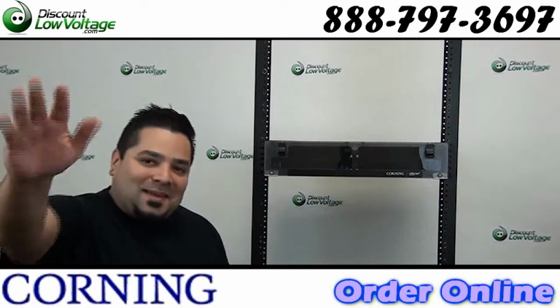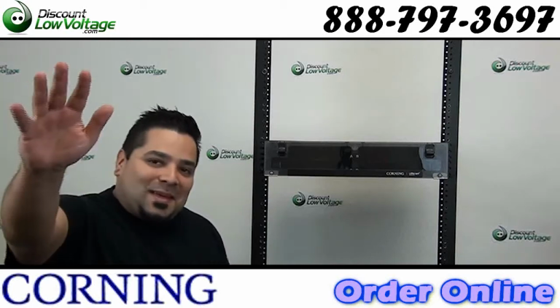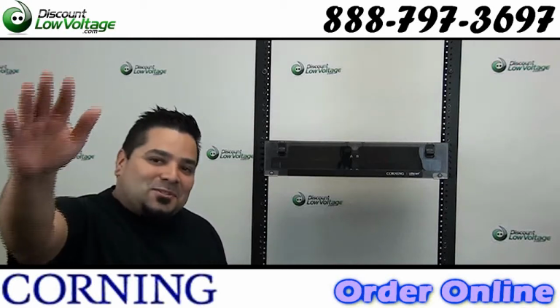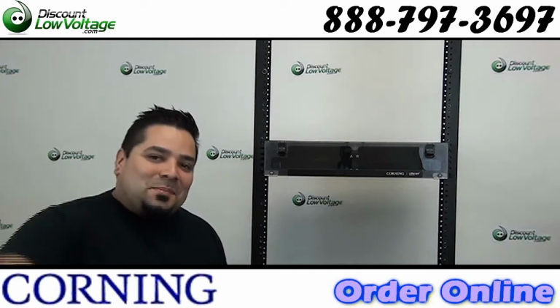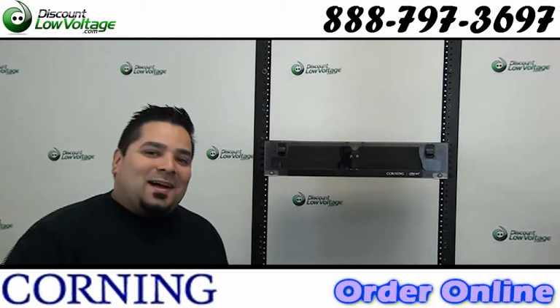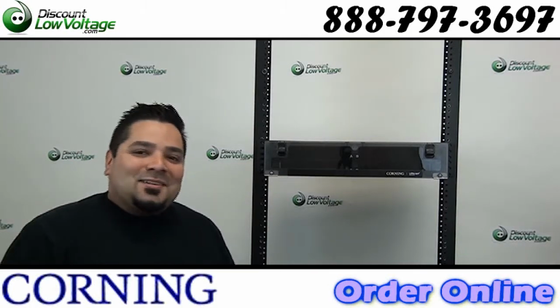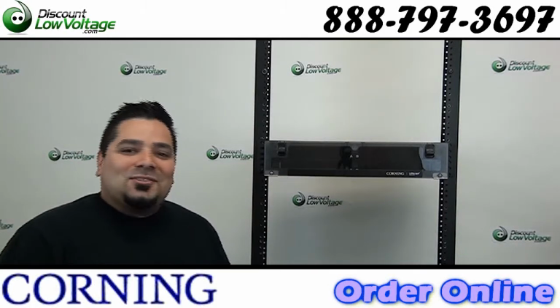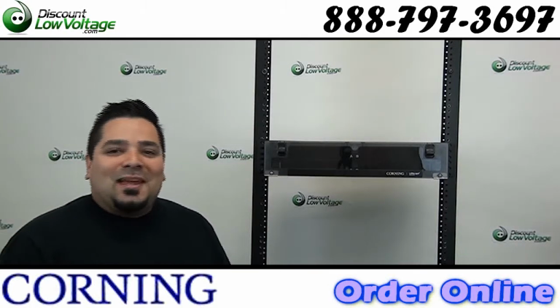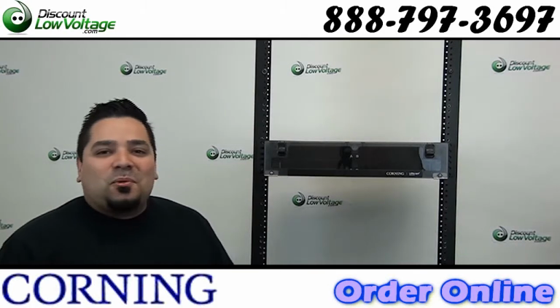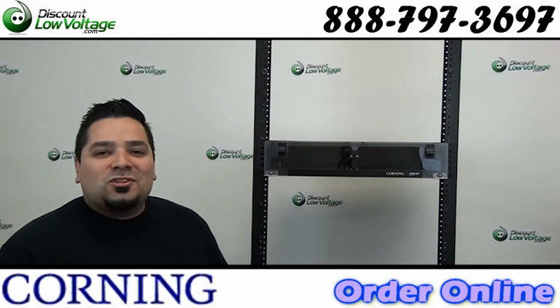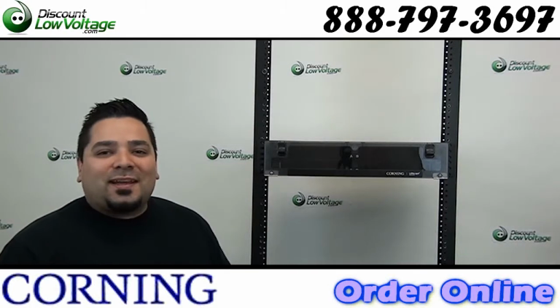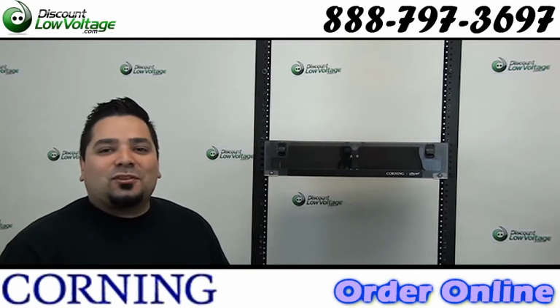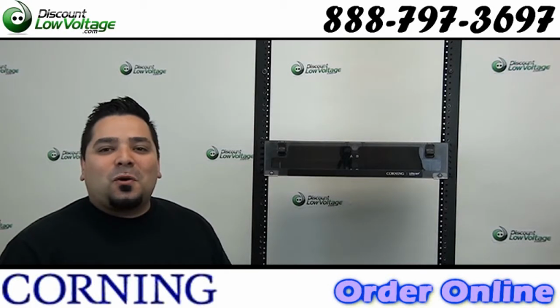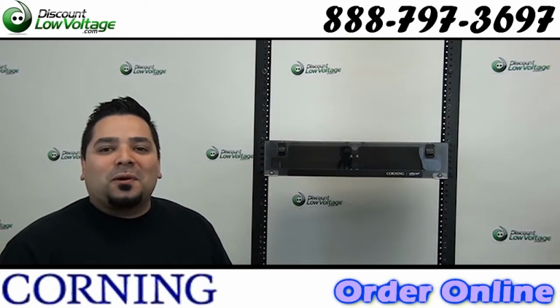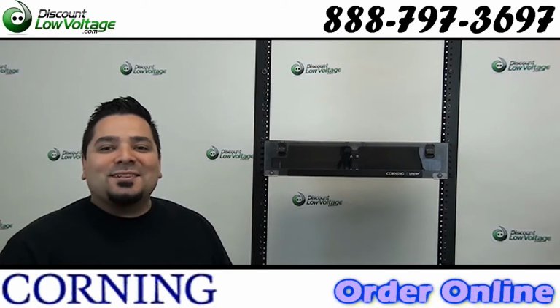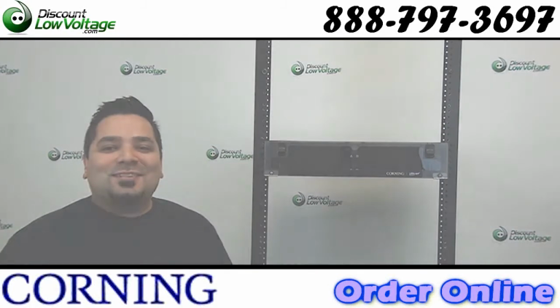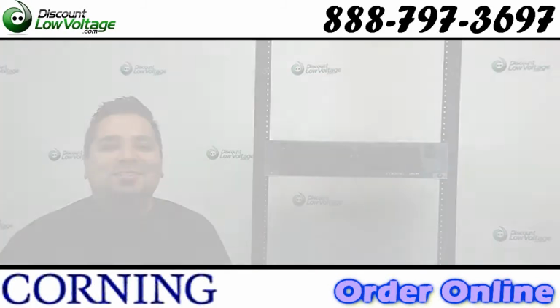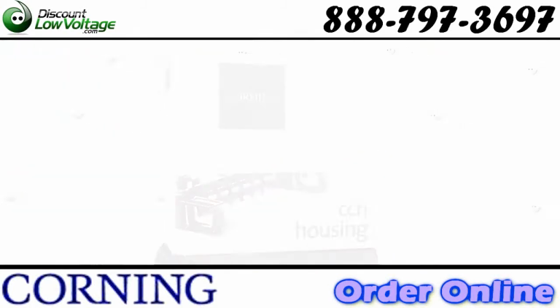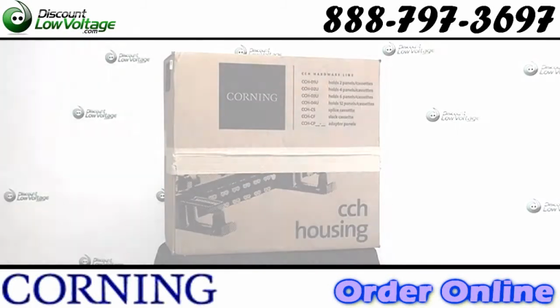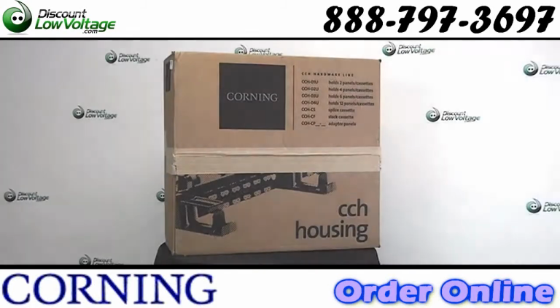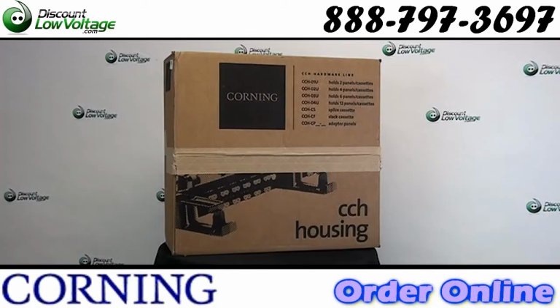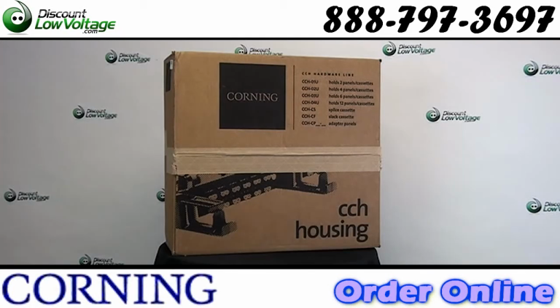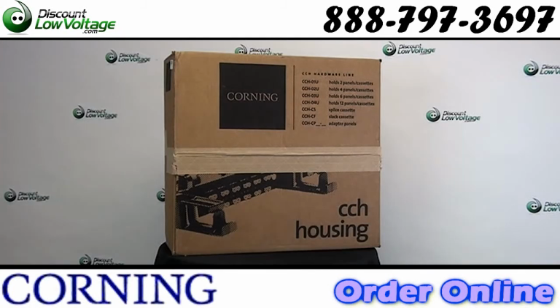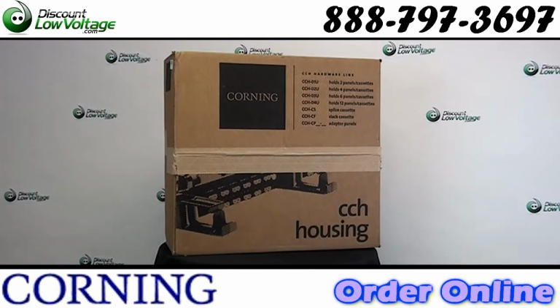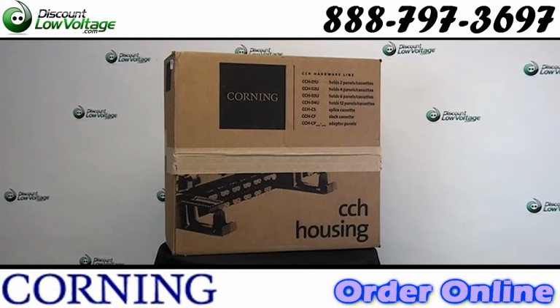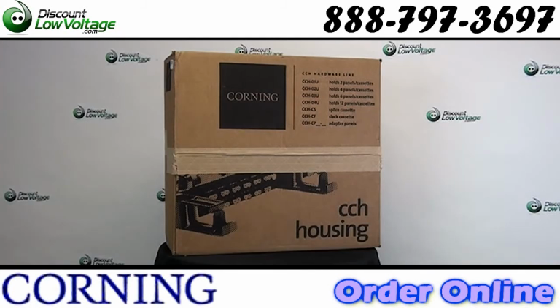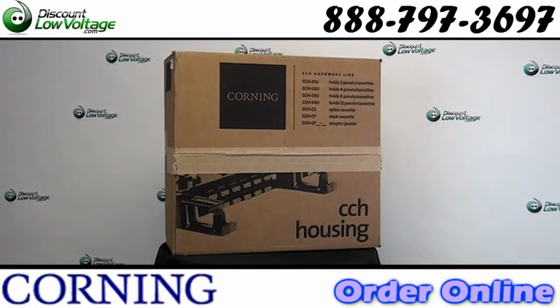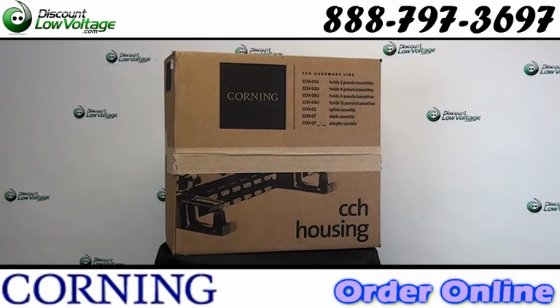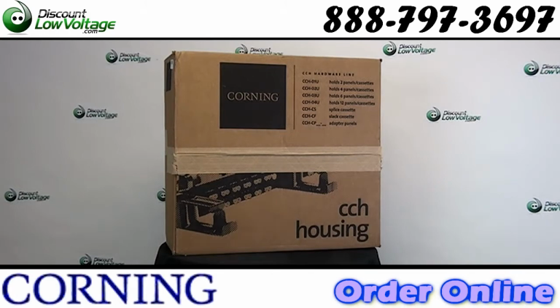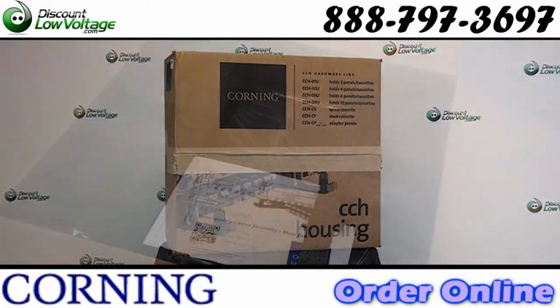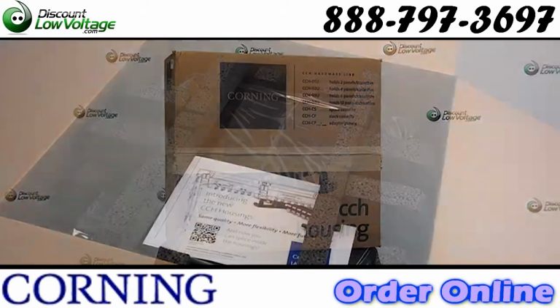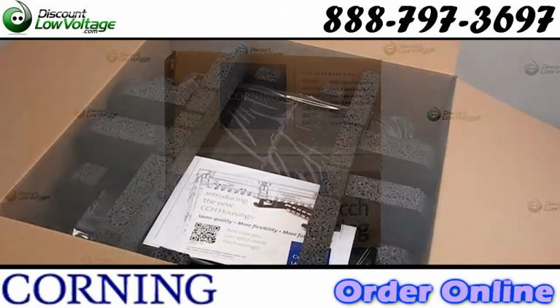Hey, what's up guys? Today we're going to check out the Corning CCH-02U. Let's get to it.